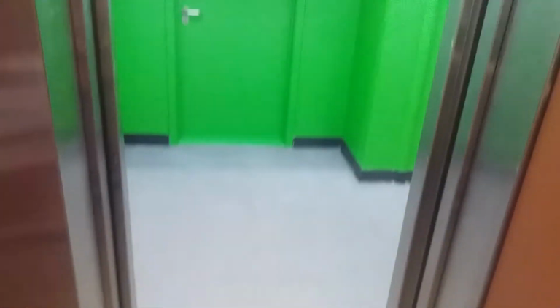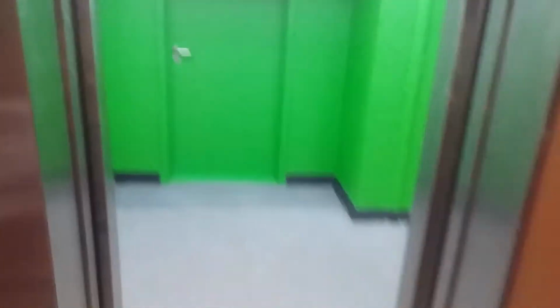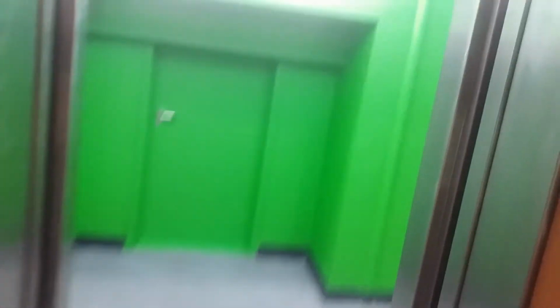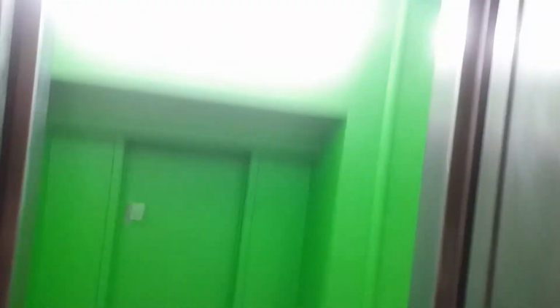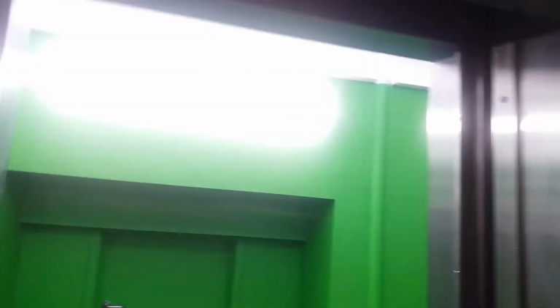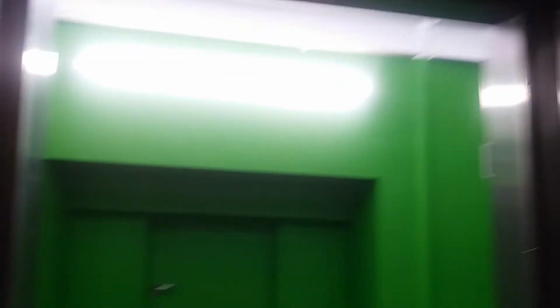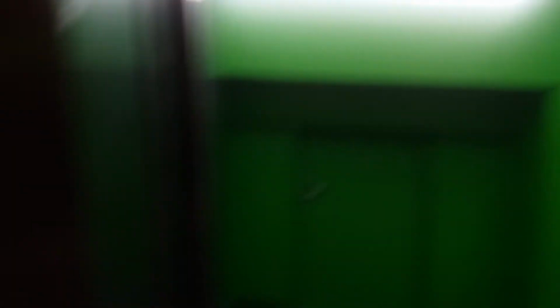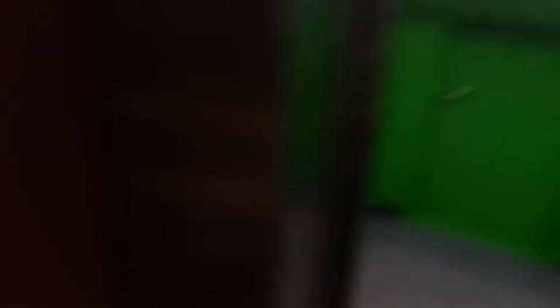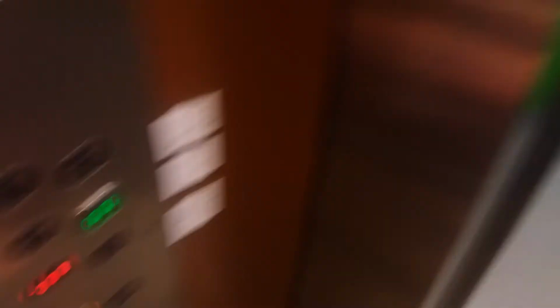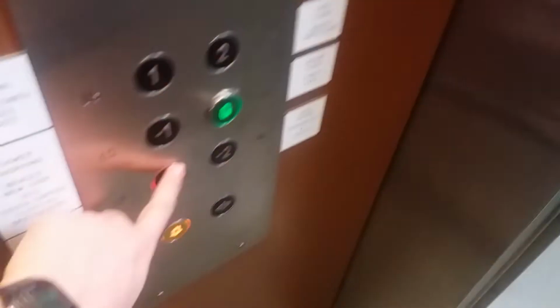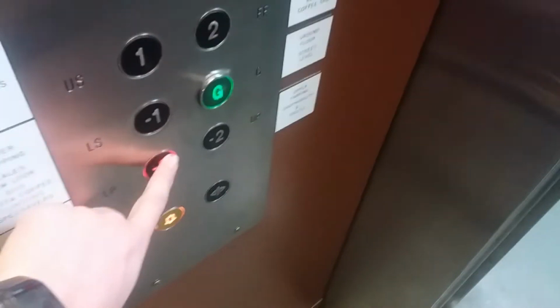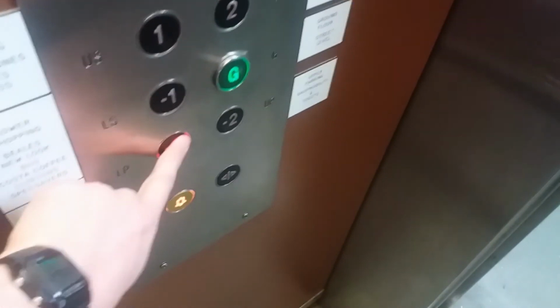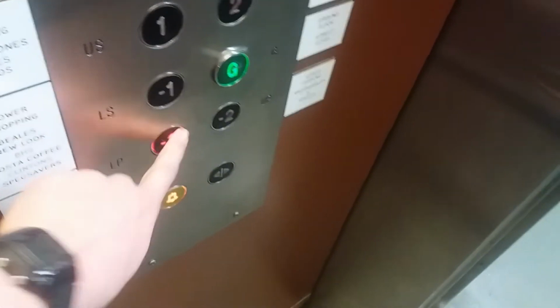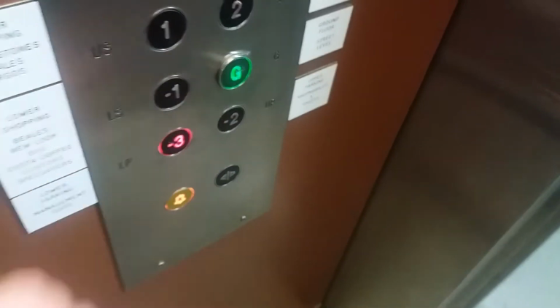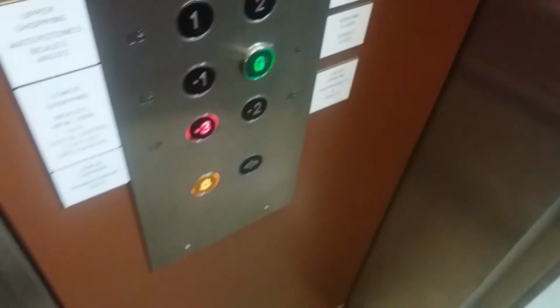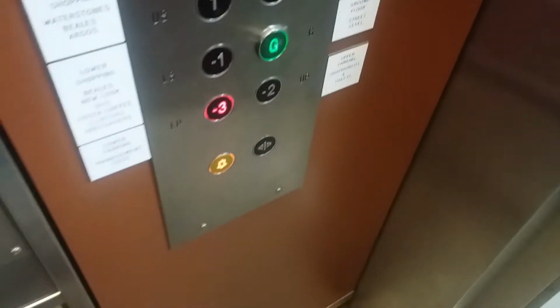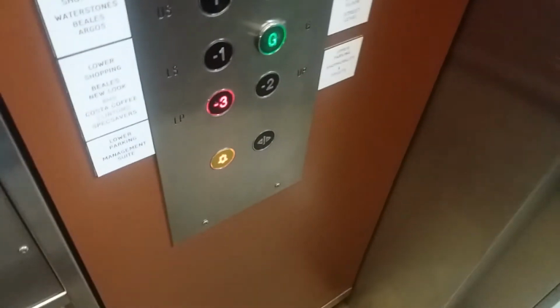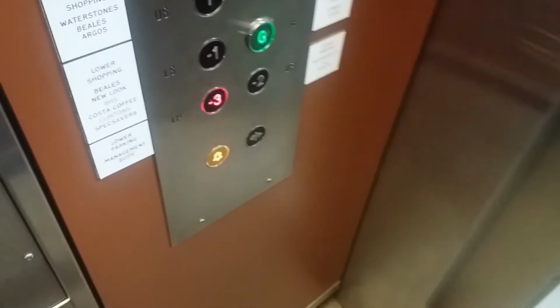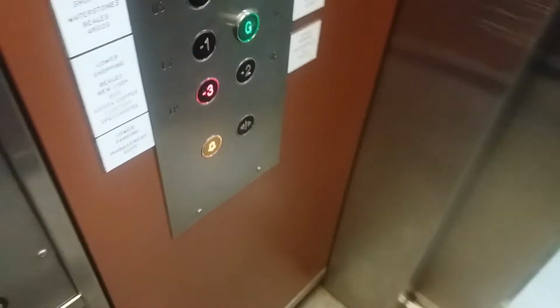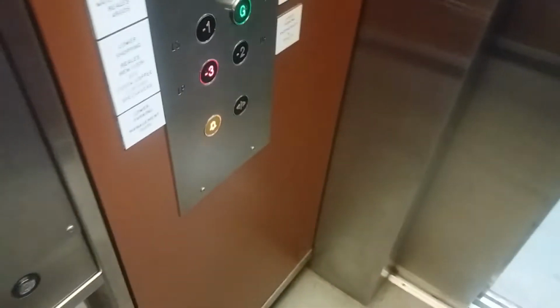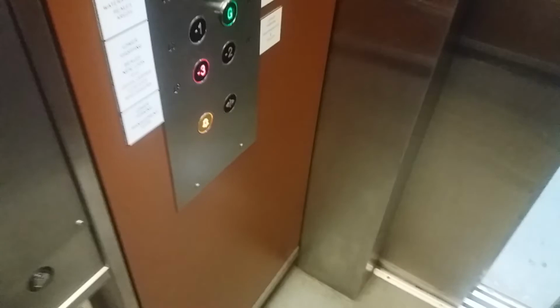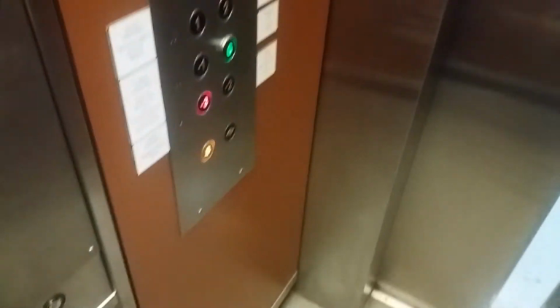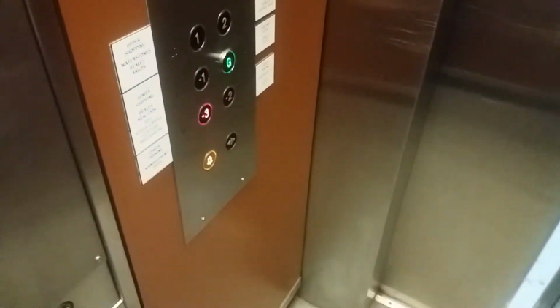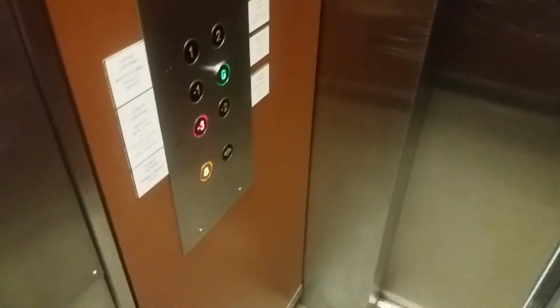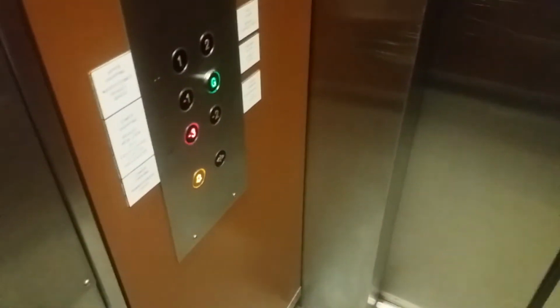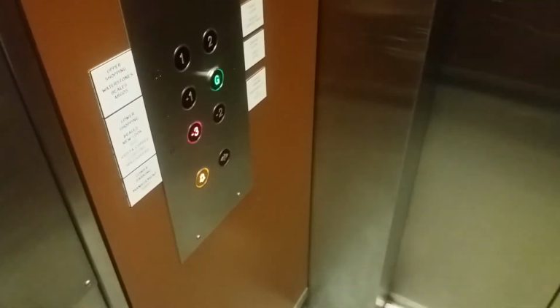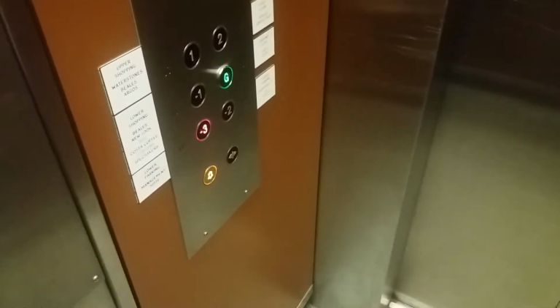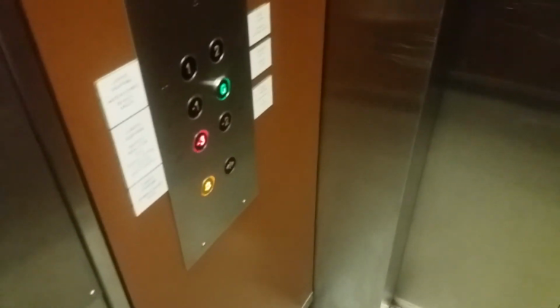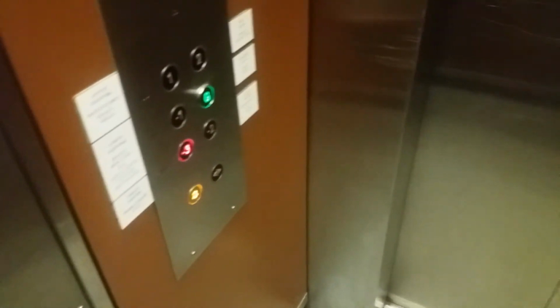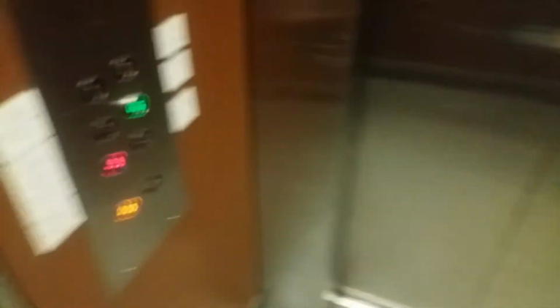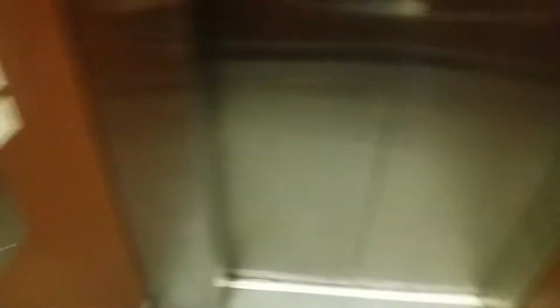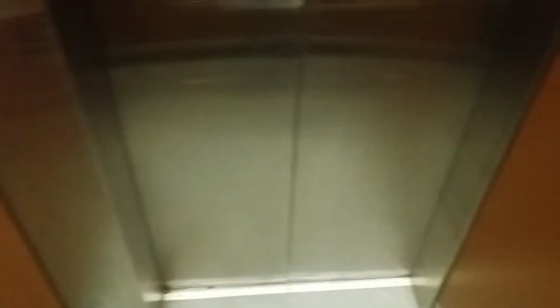Ooh, green. Door closes when you press the button.